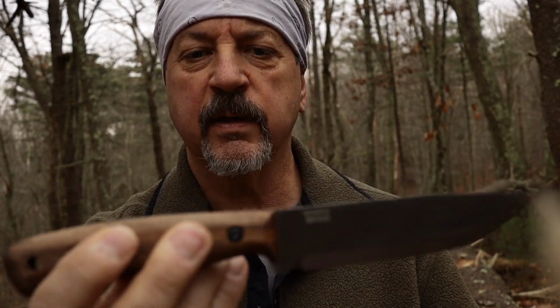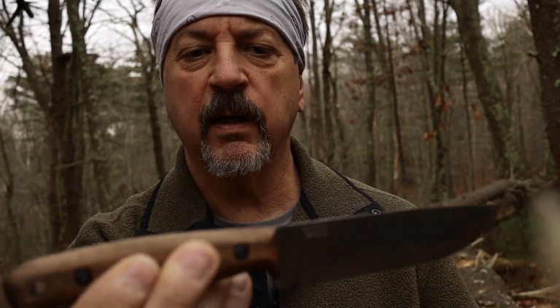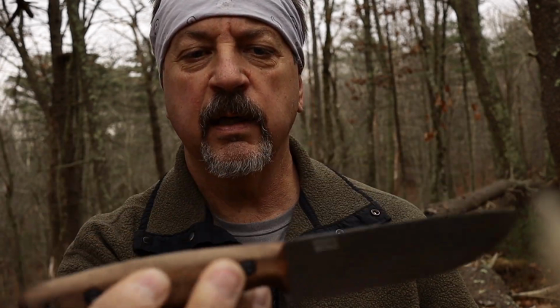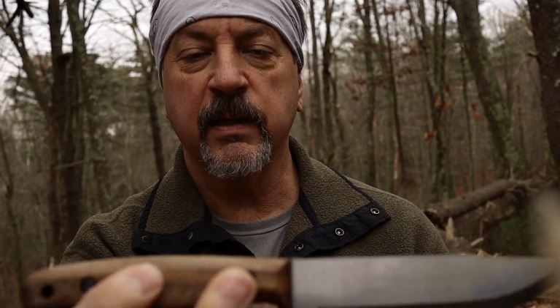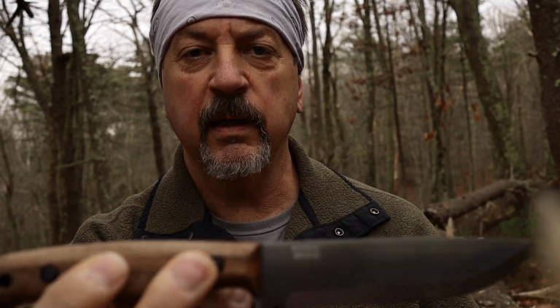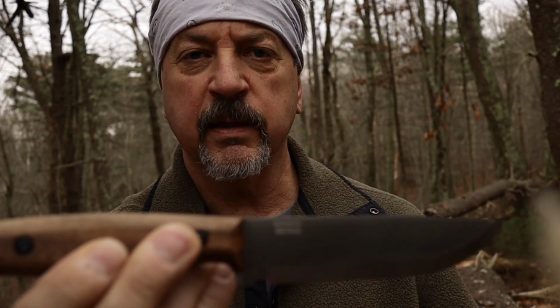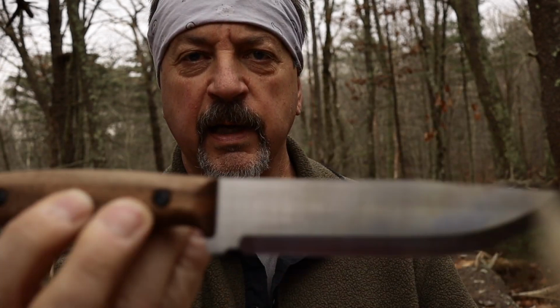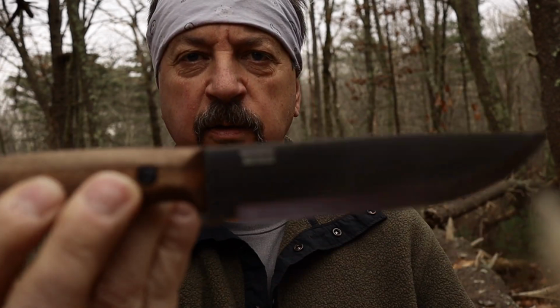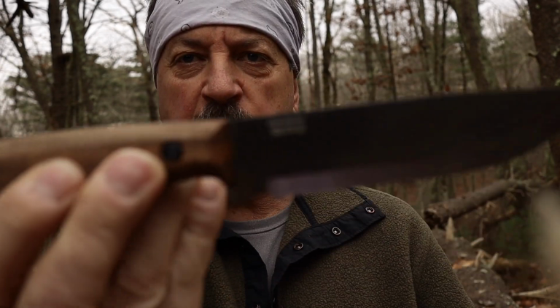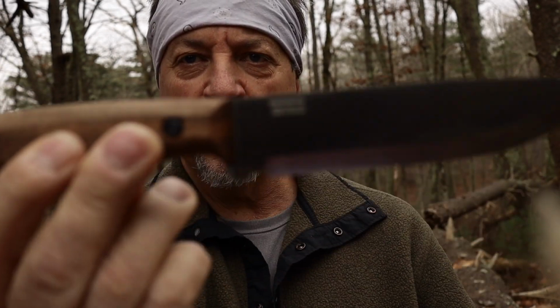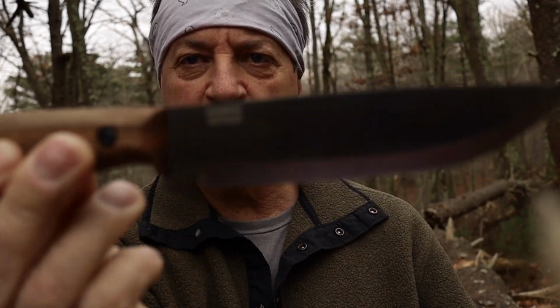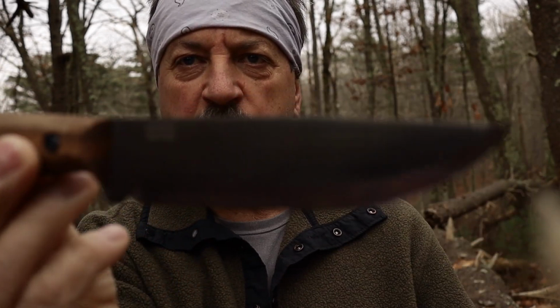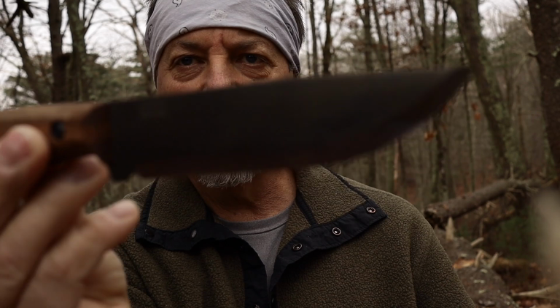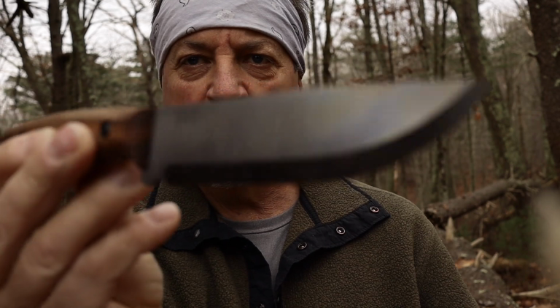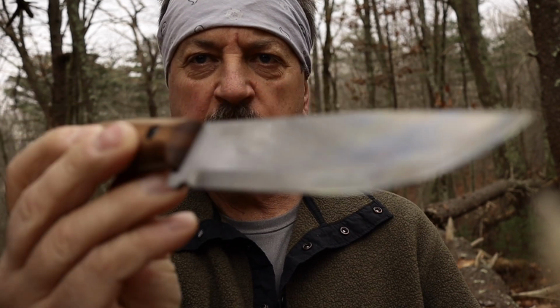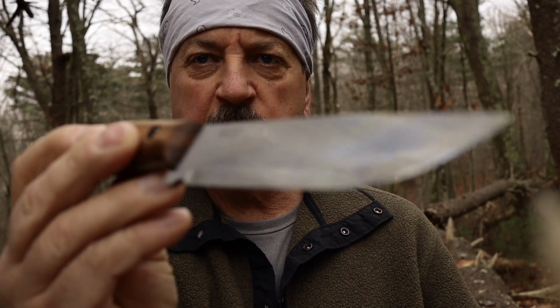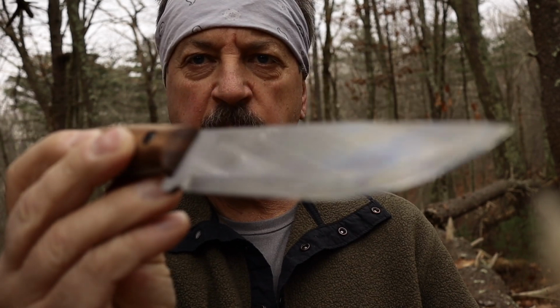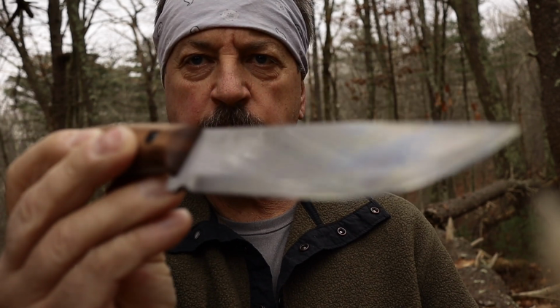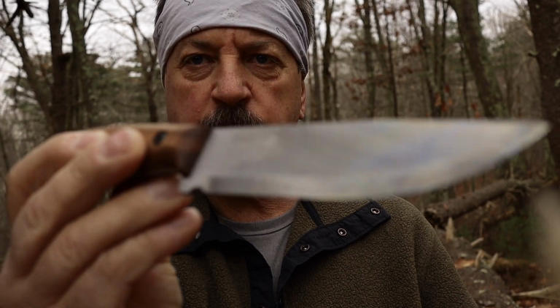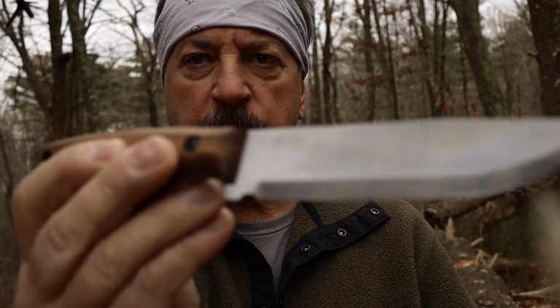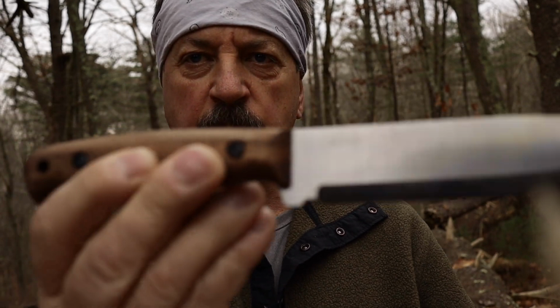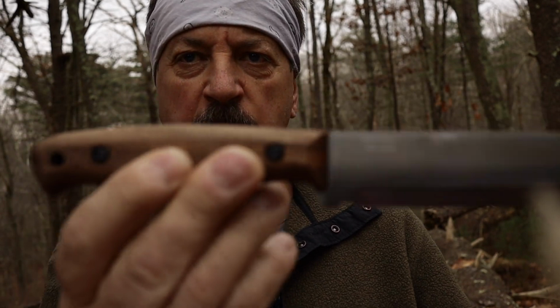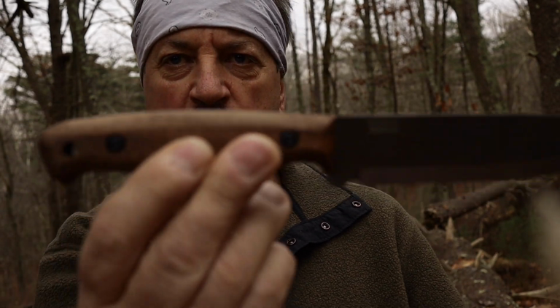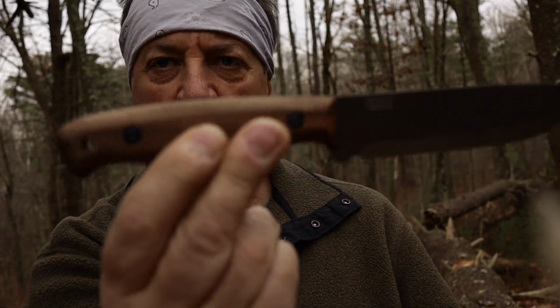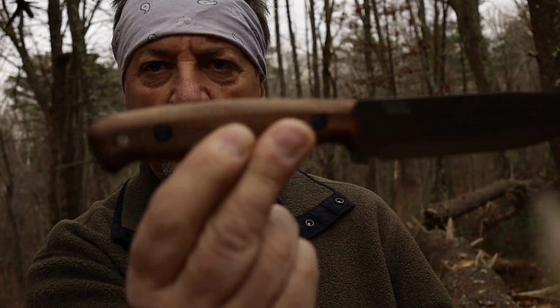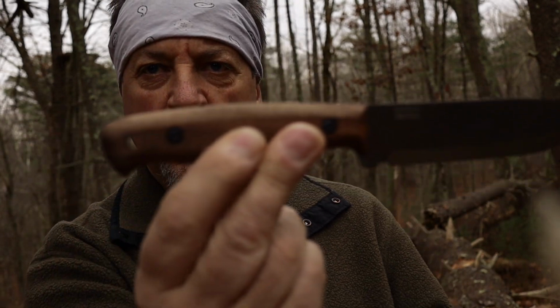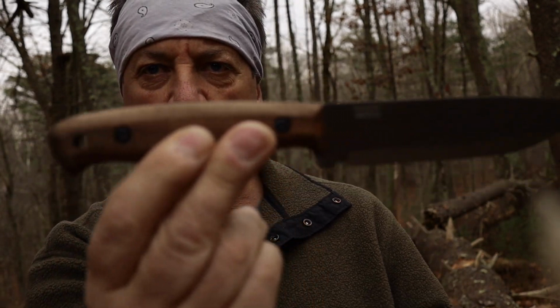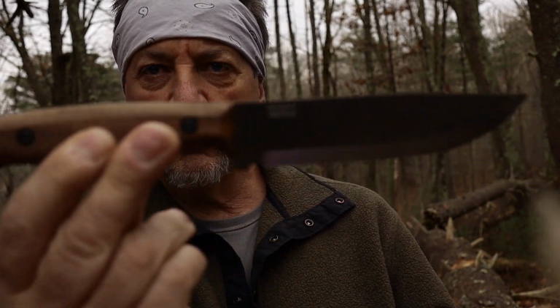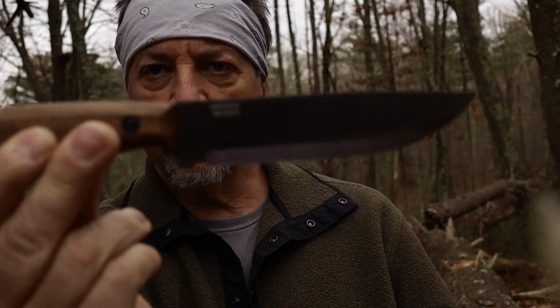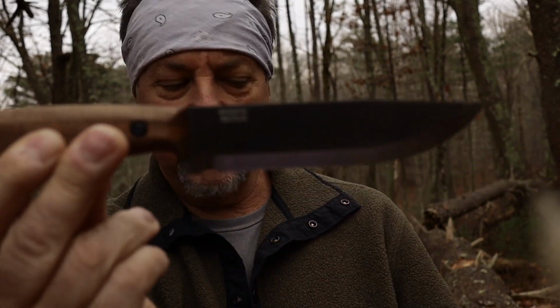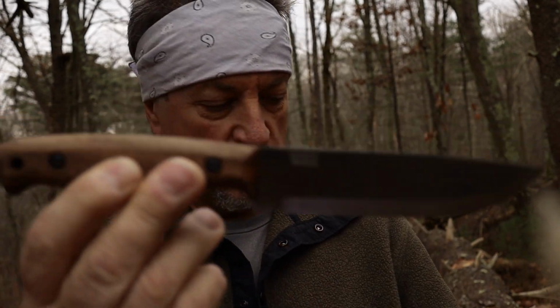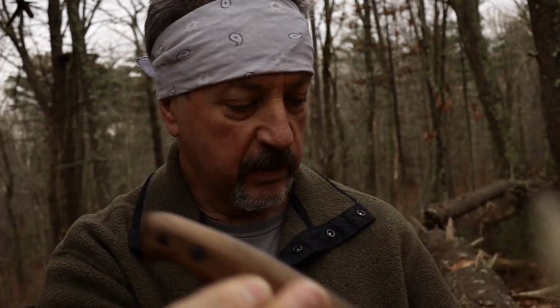It's a nice looking knife too. It's awesome.